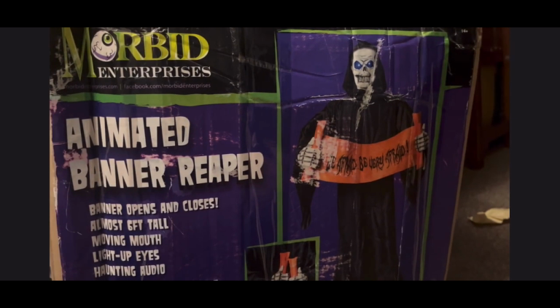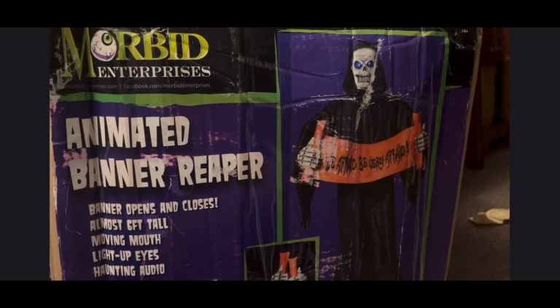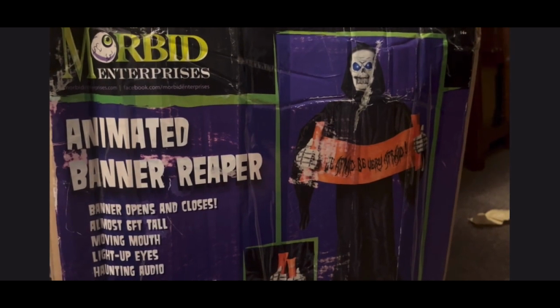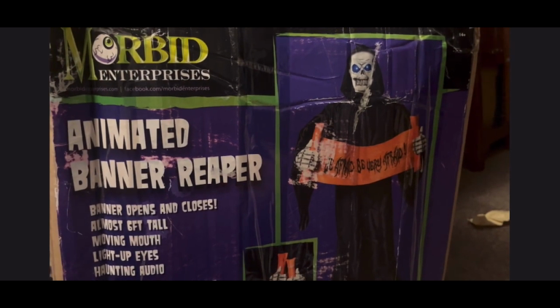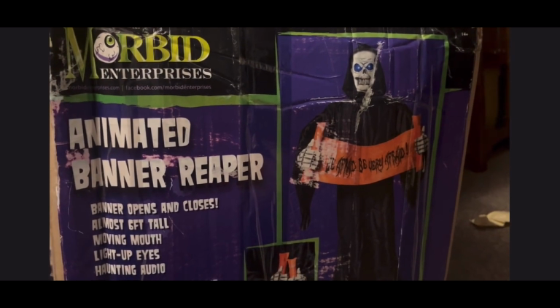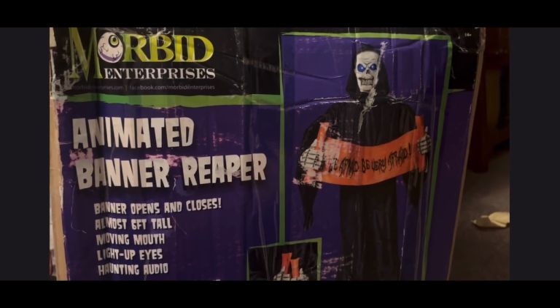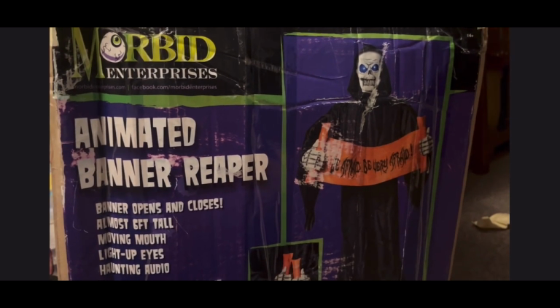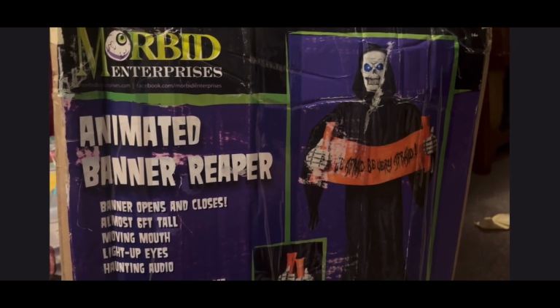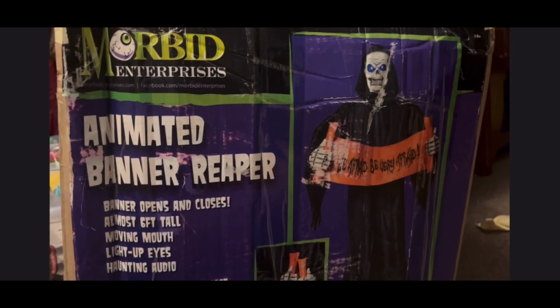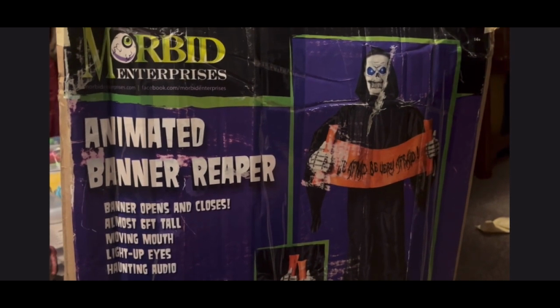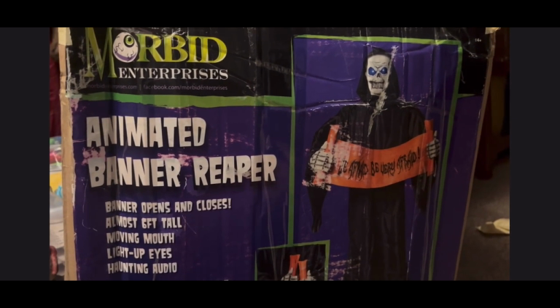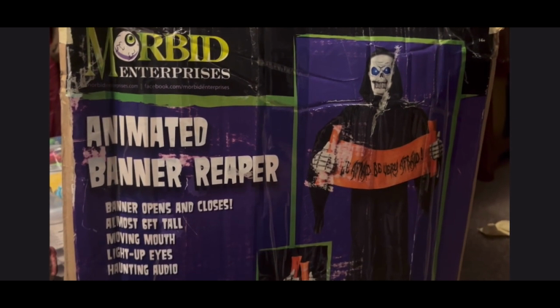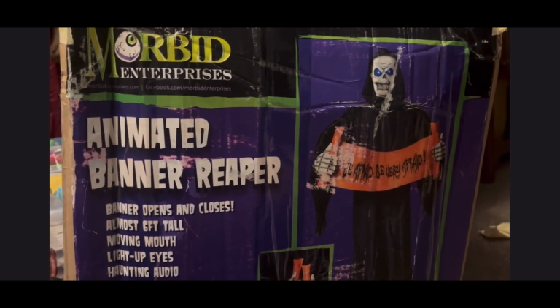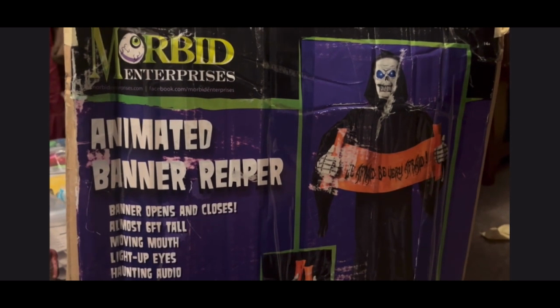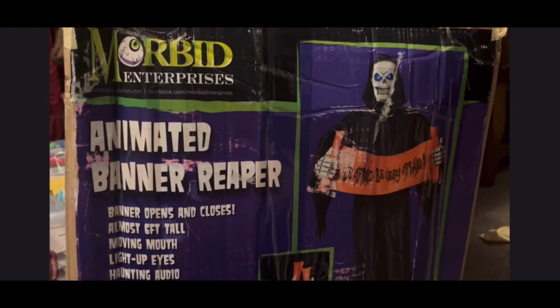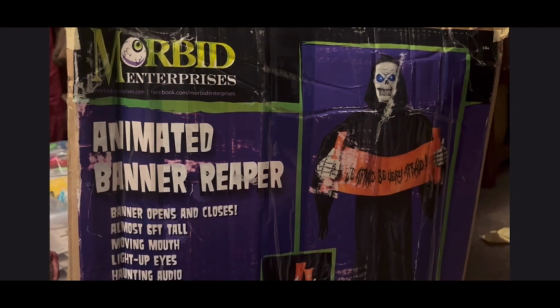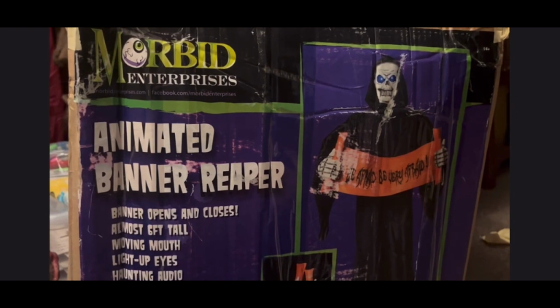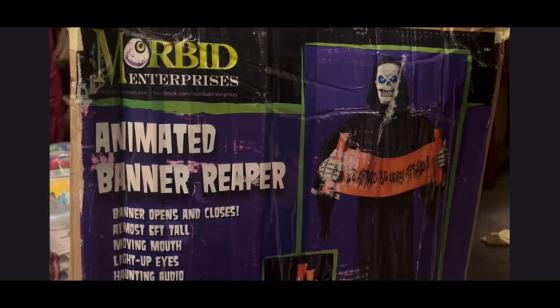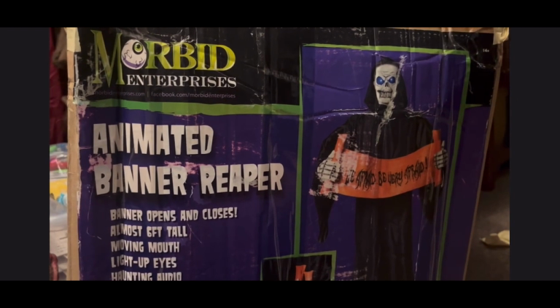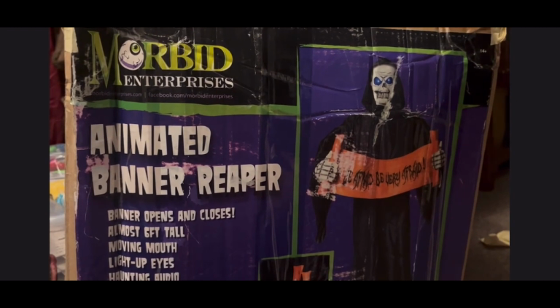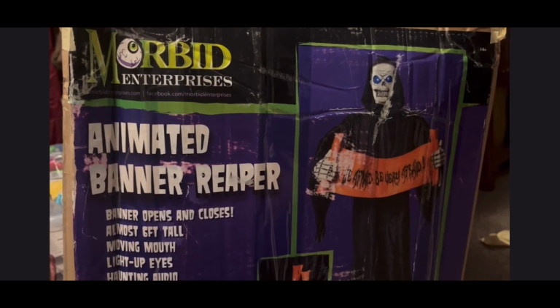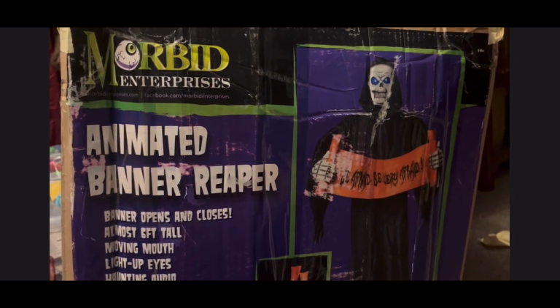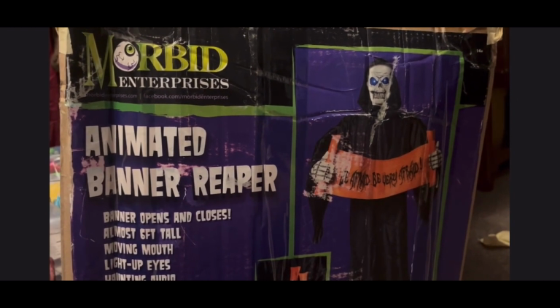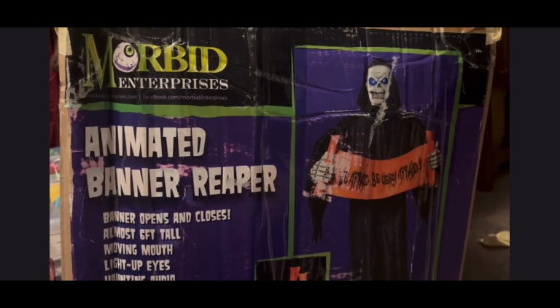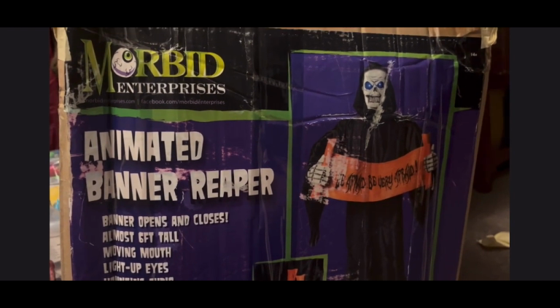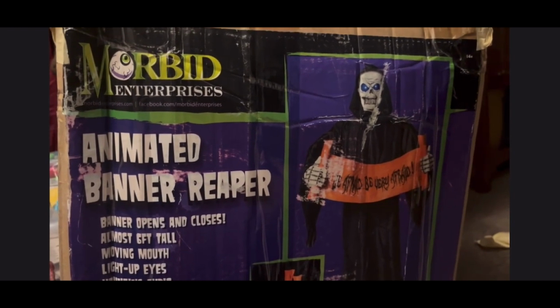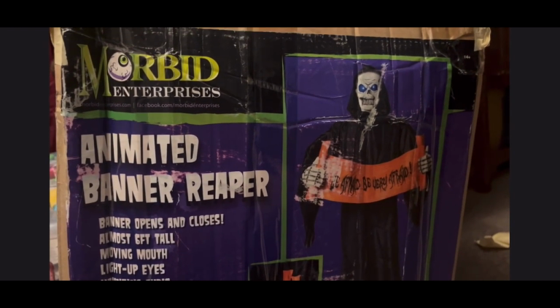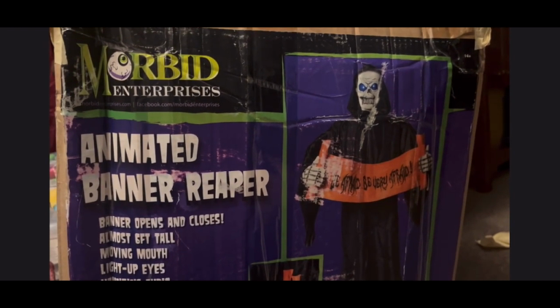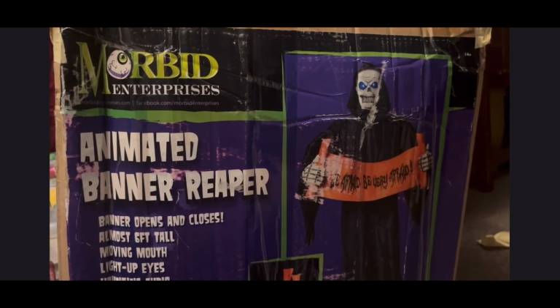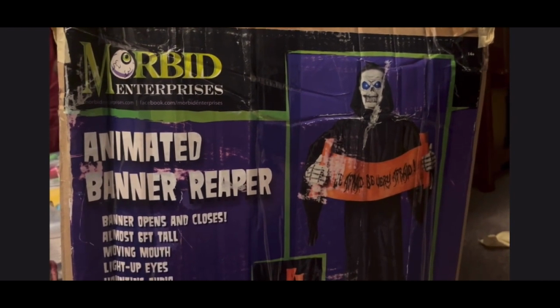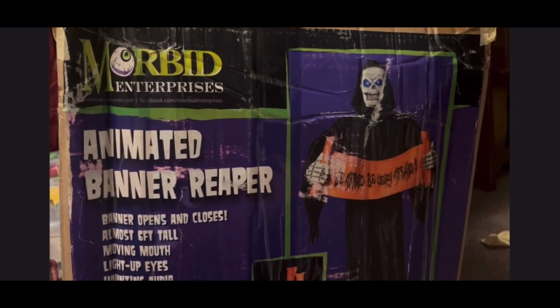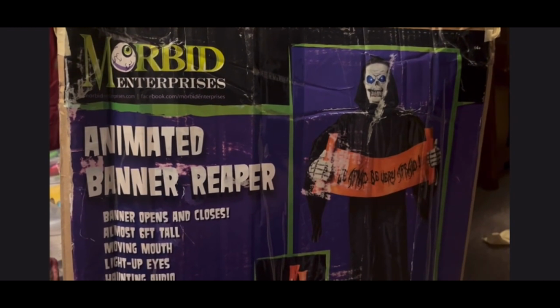Hello buddy! Welcome to the Haunt Channel. Today I have the animated Band Reaper from Morbid Enterprises, and I'm going to be unboxing and reviewing it.